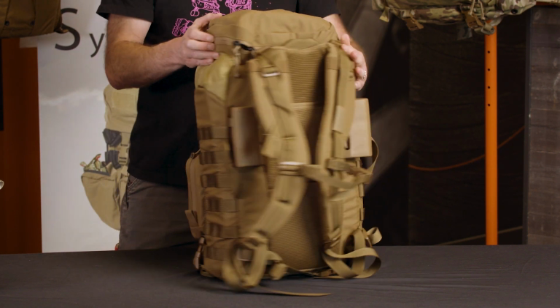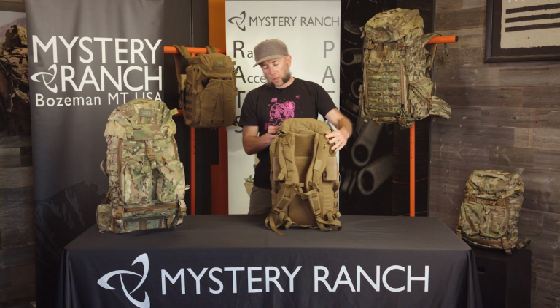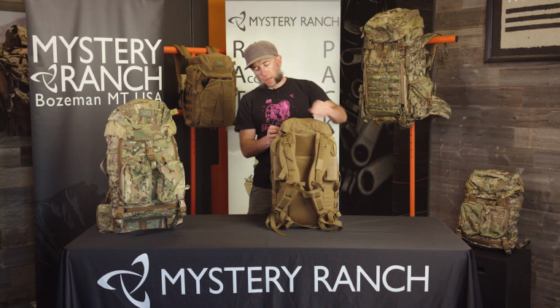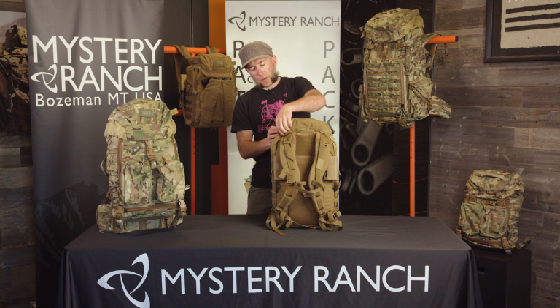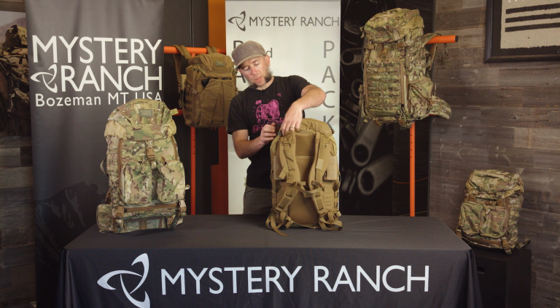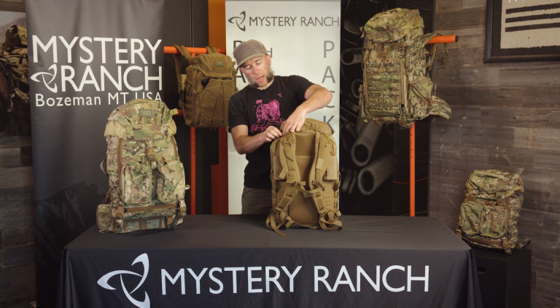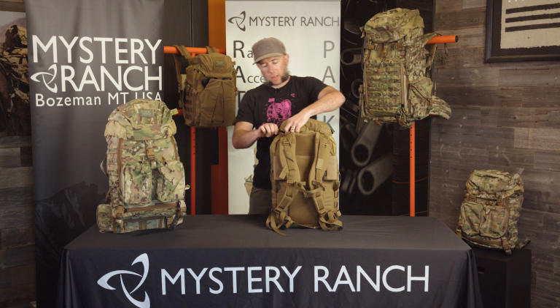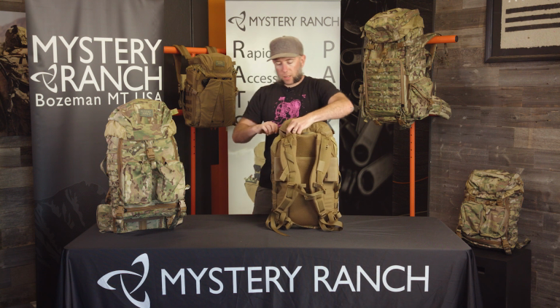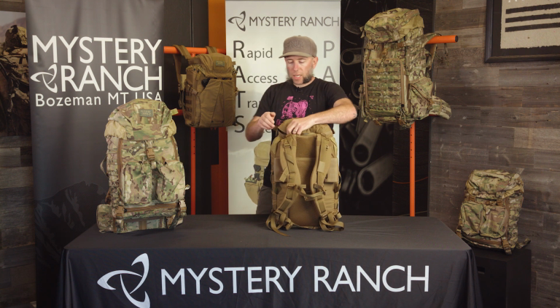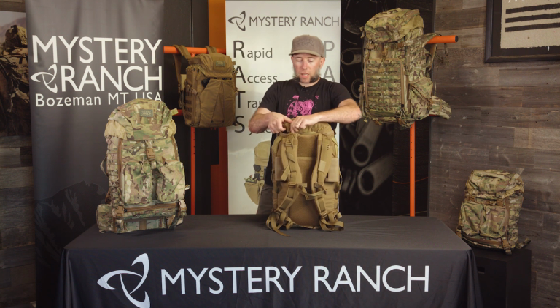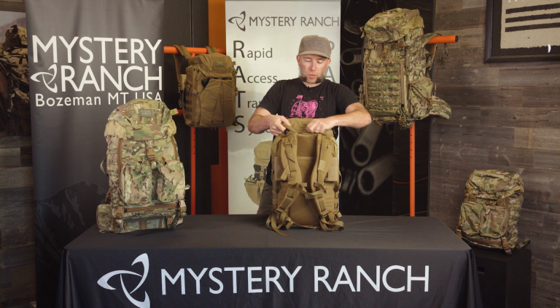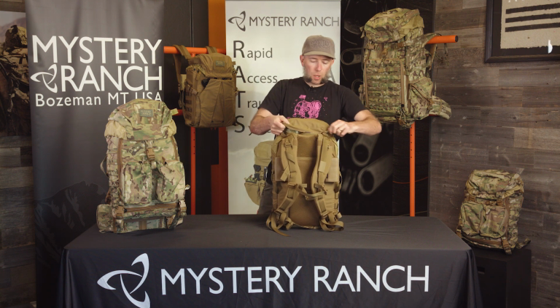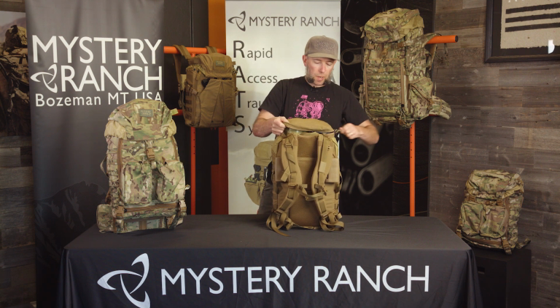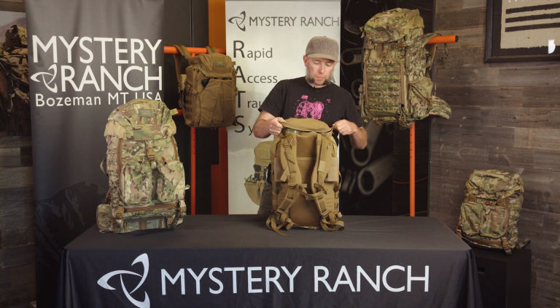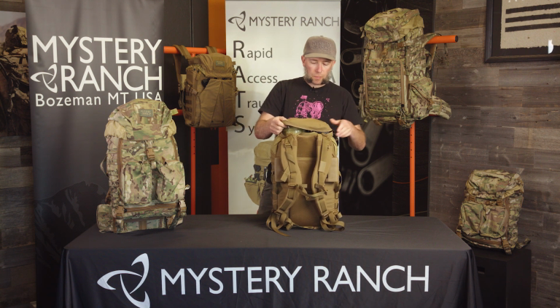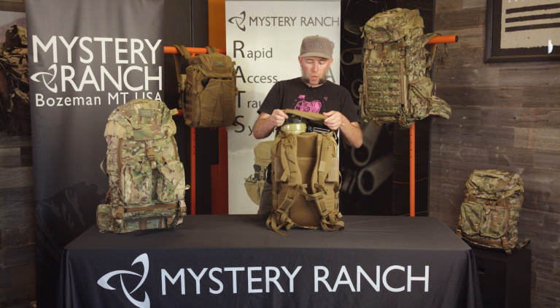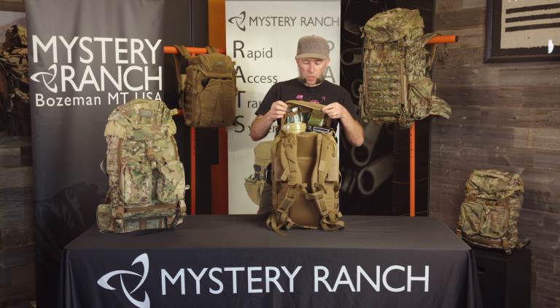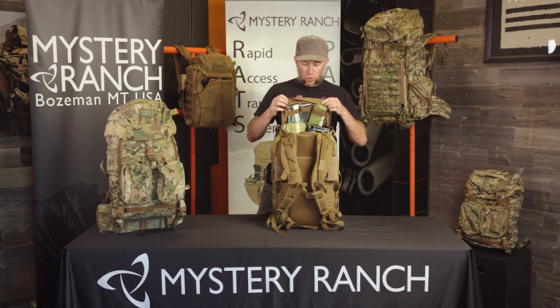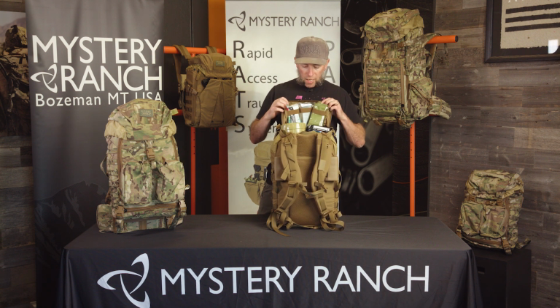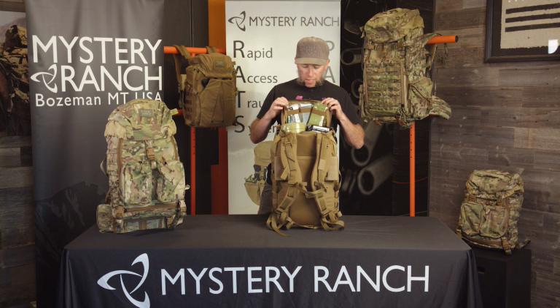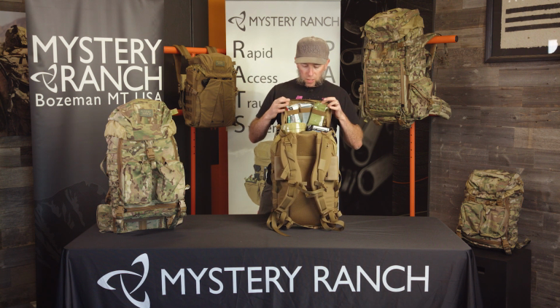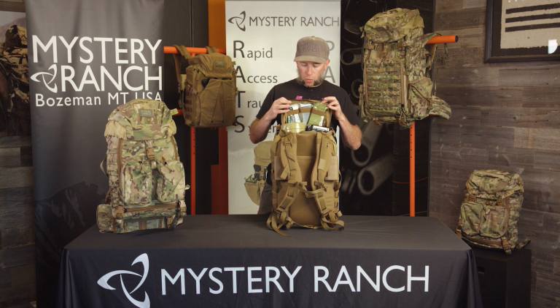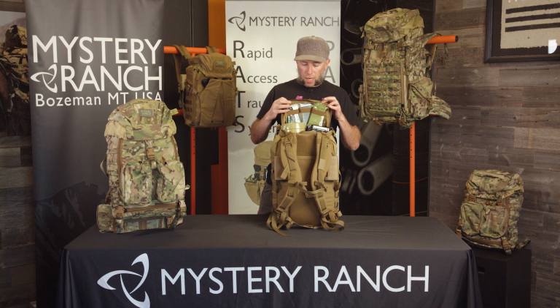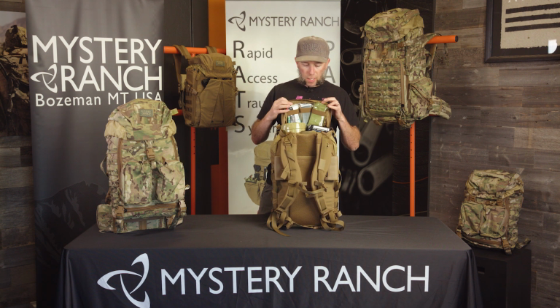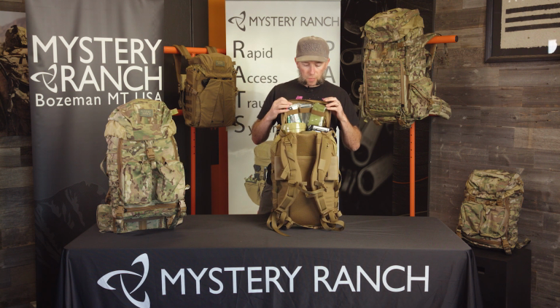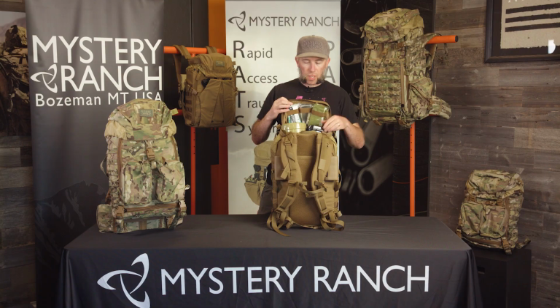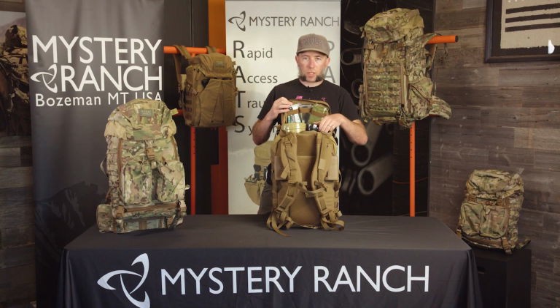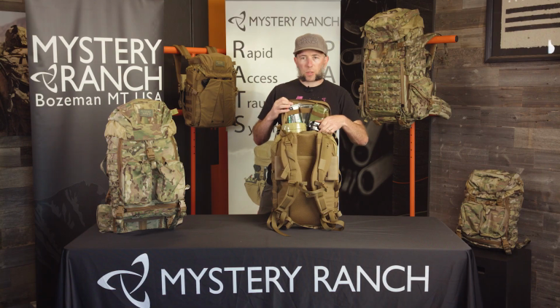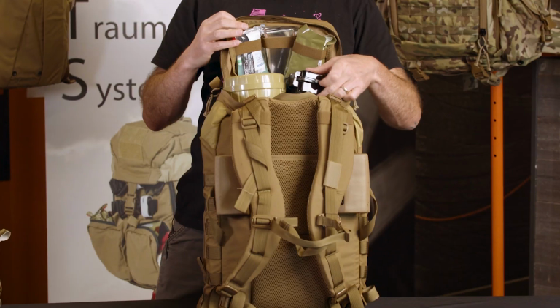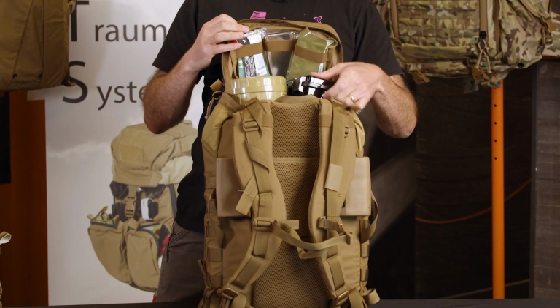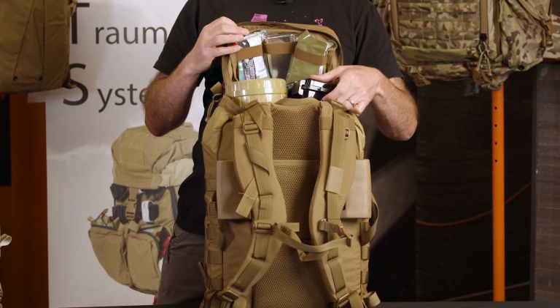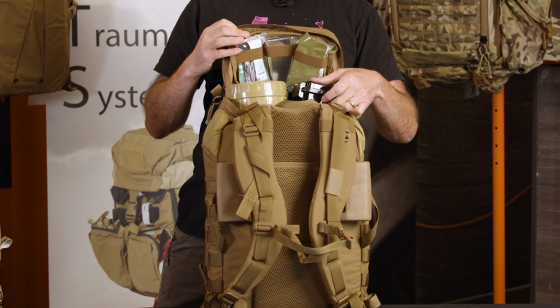The lid of the Rats Pack has a clamshell opening which gives you quick access to organized items and is a good spot for NARC kits.